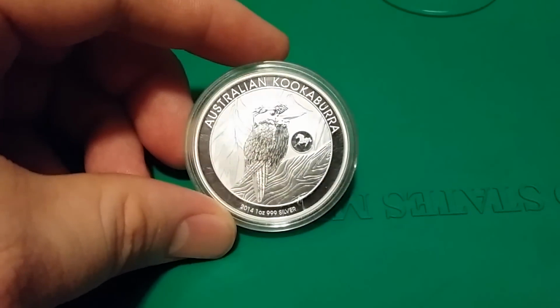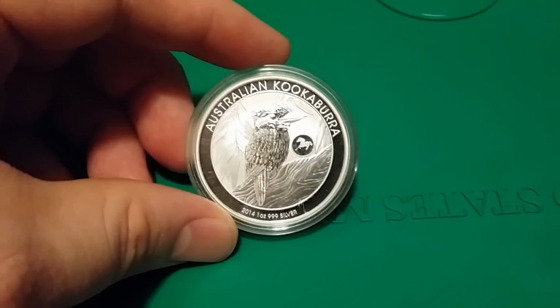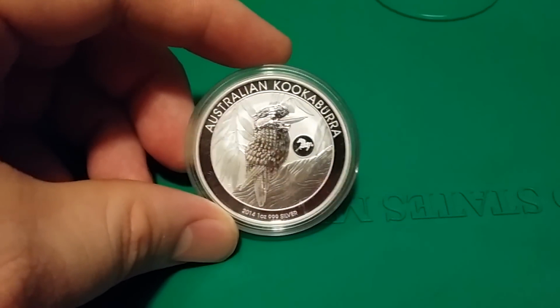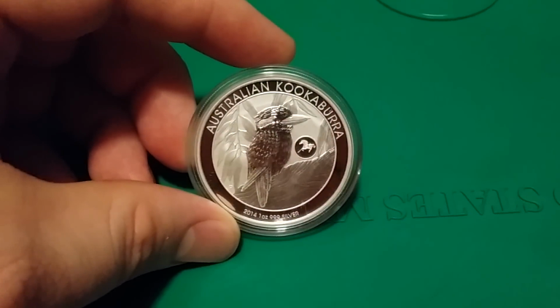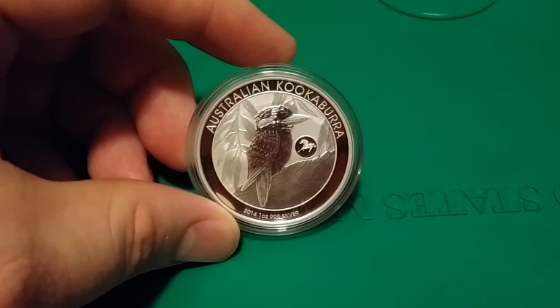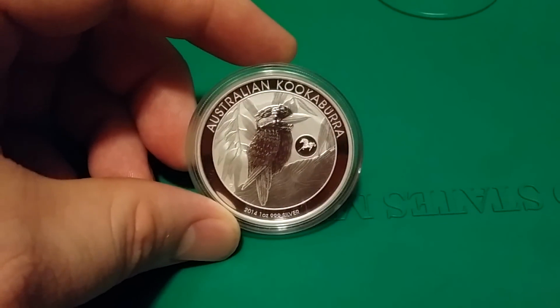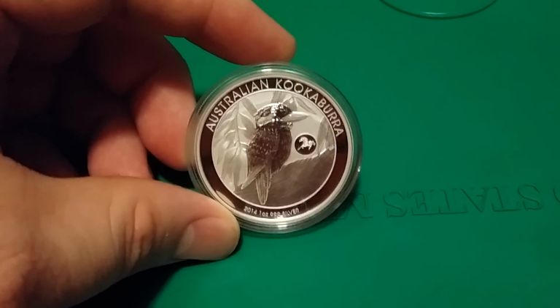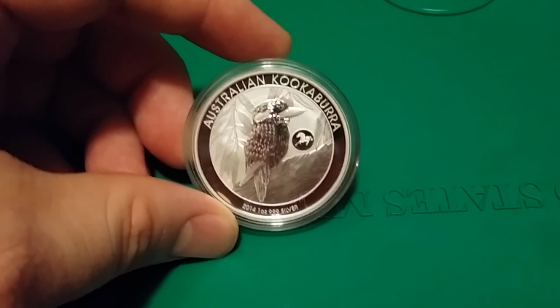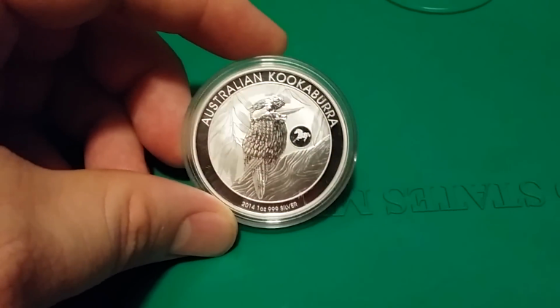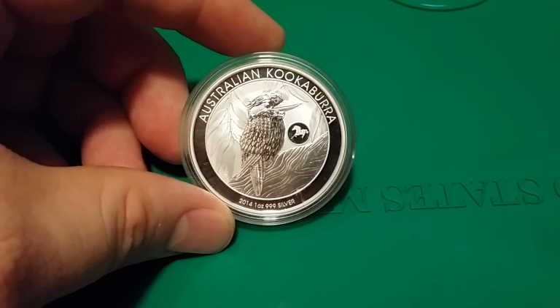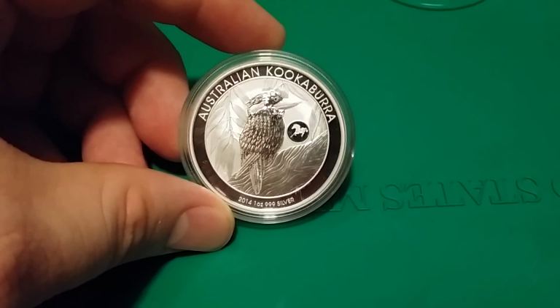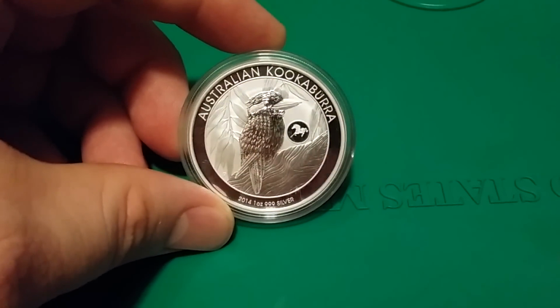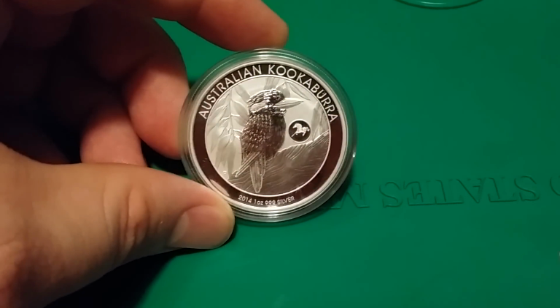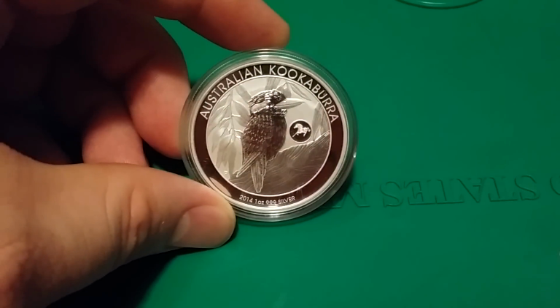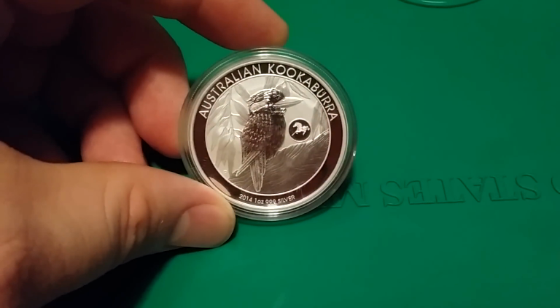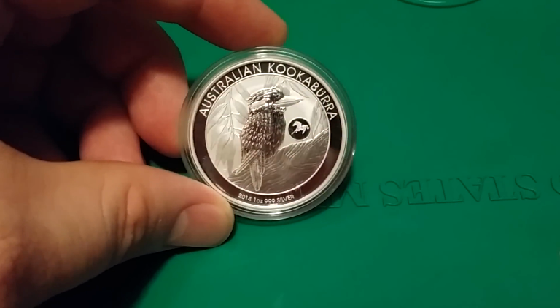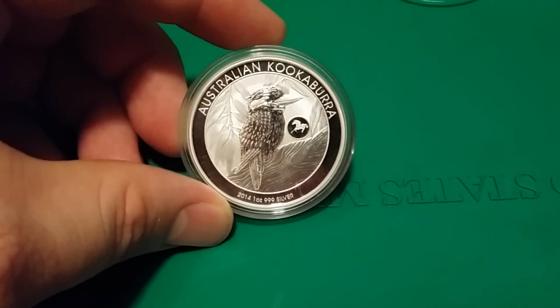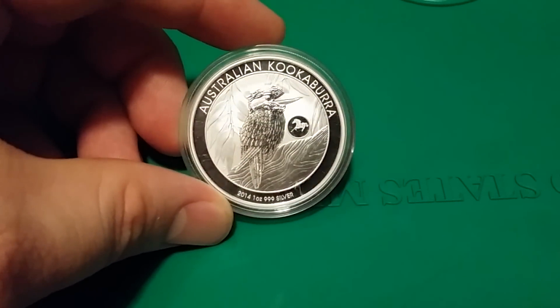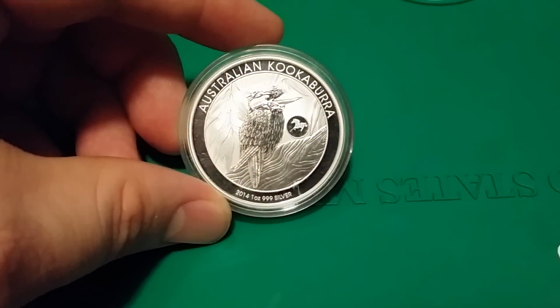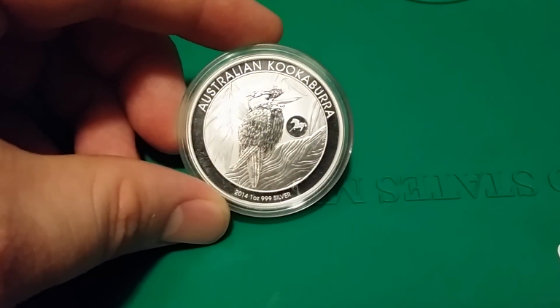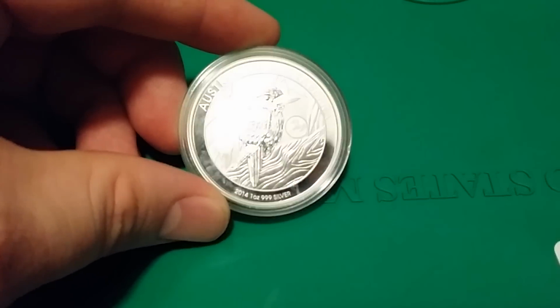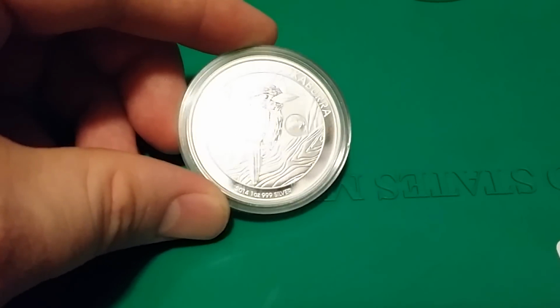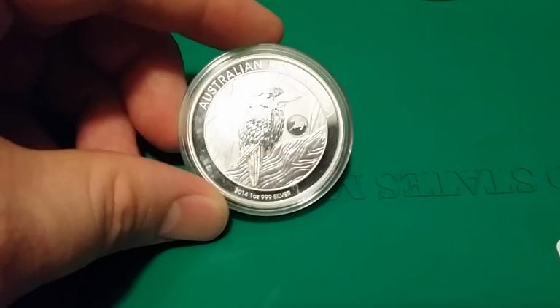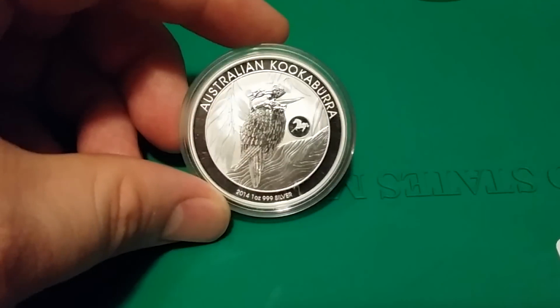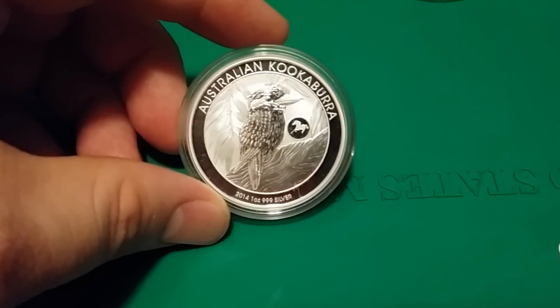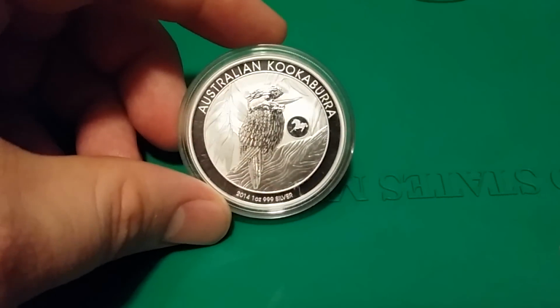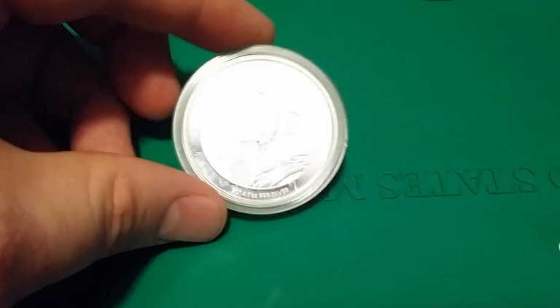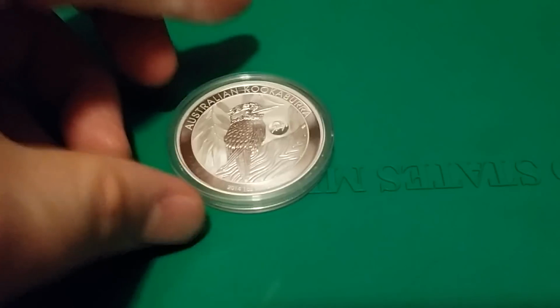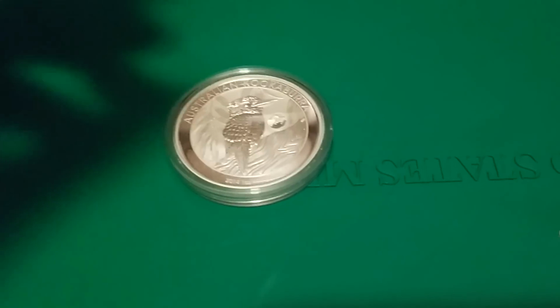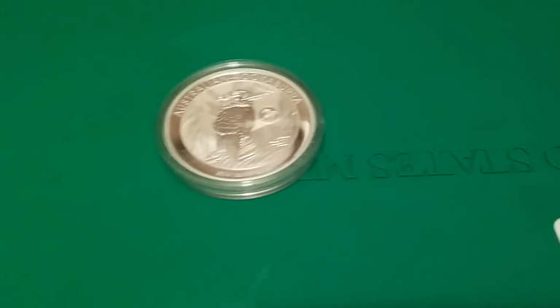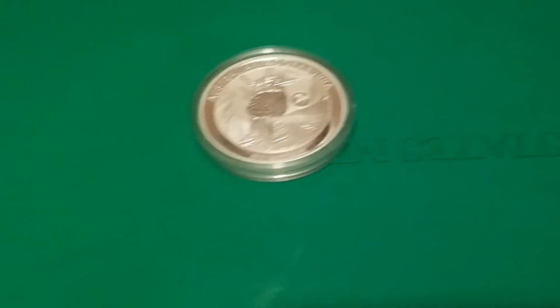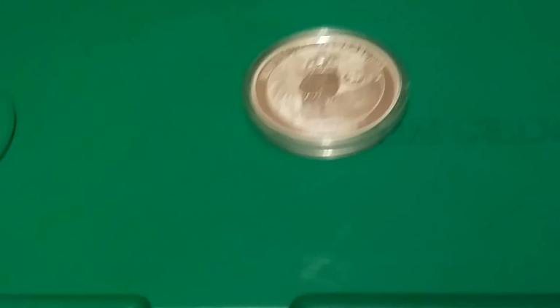Another coin I got is a 2014 Kookaburra with the horse privy — just a regular one-ounce round.